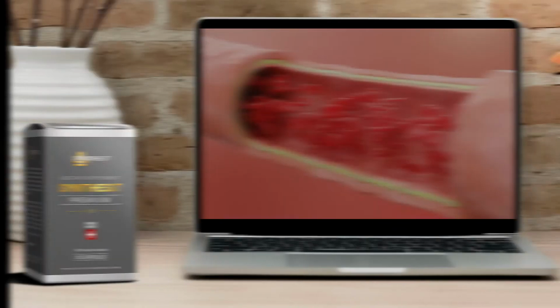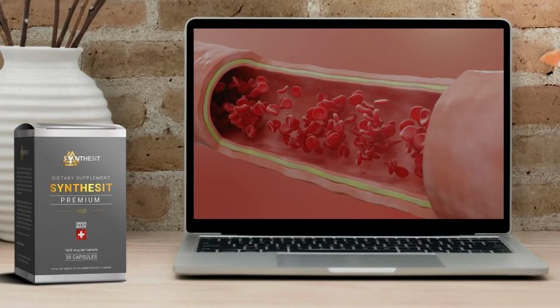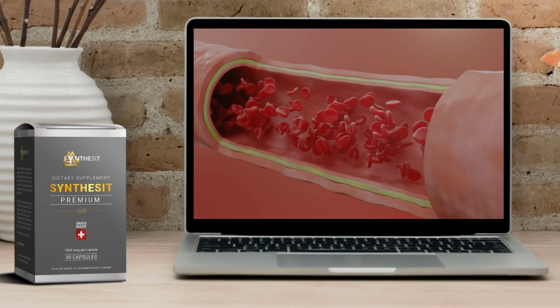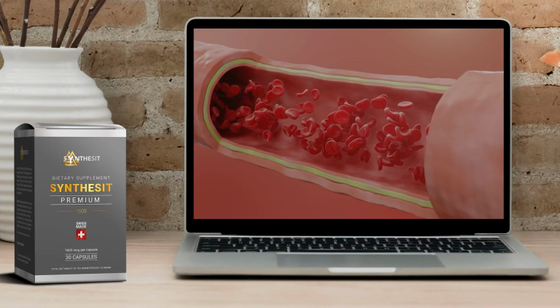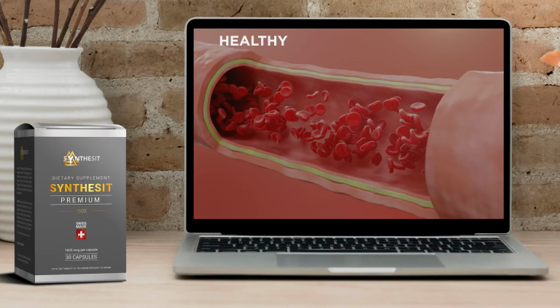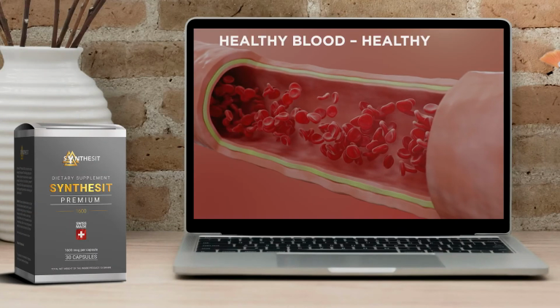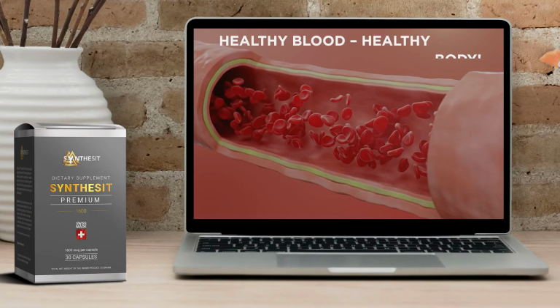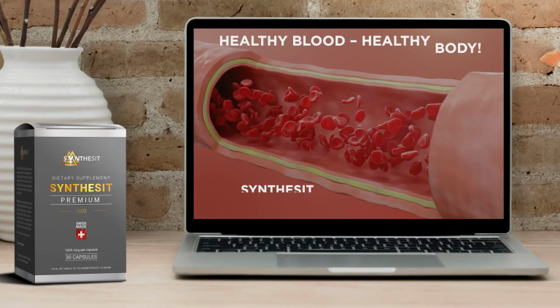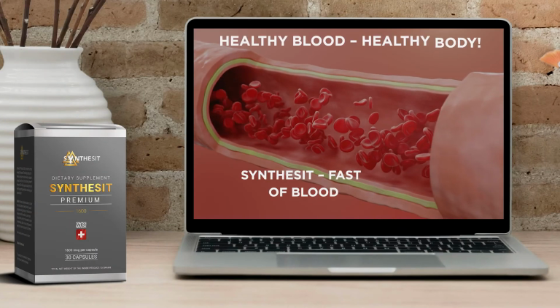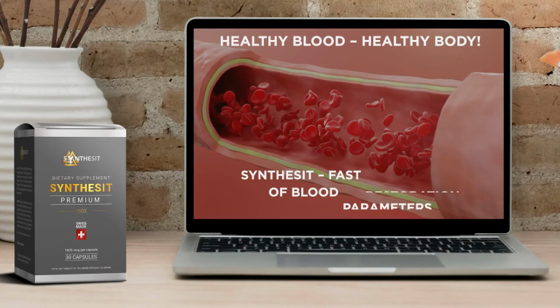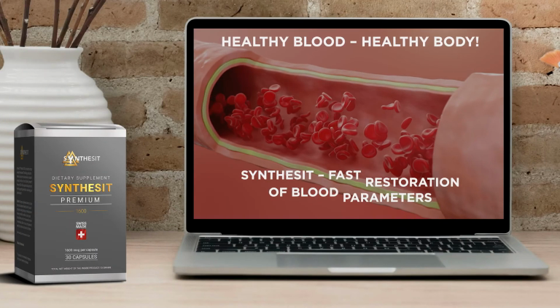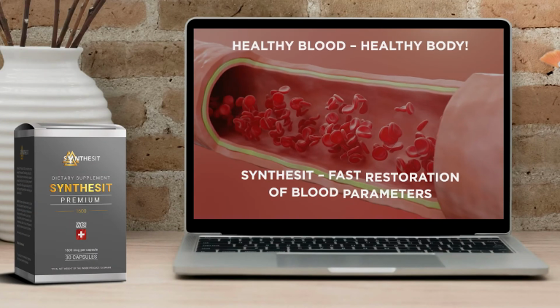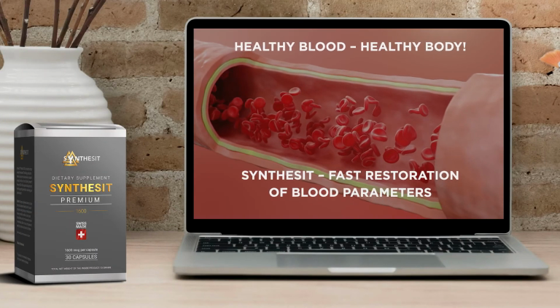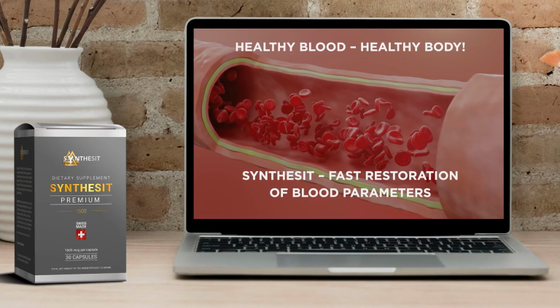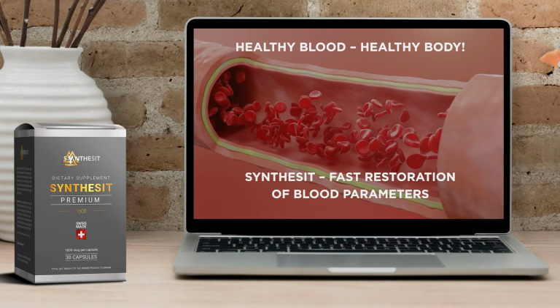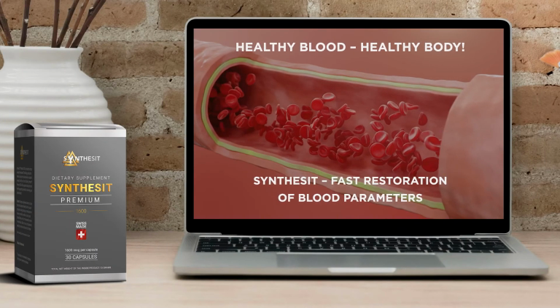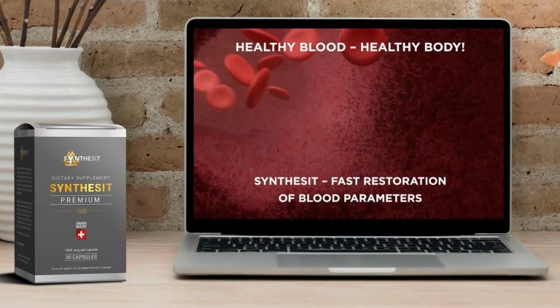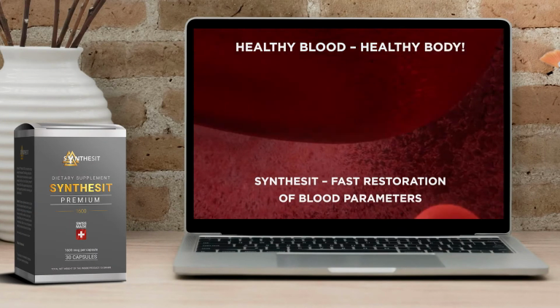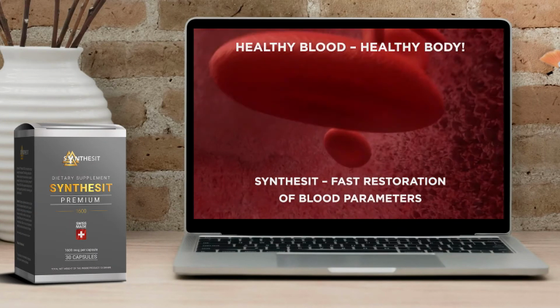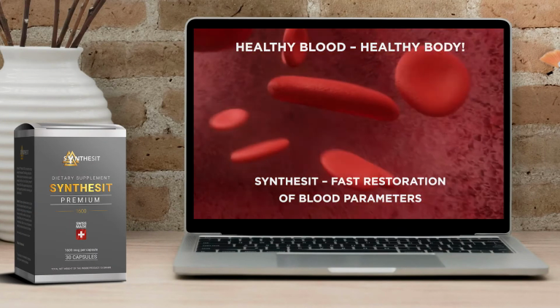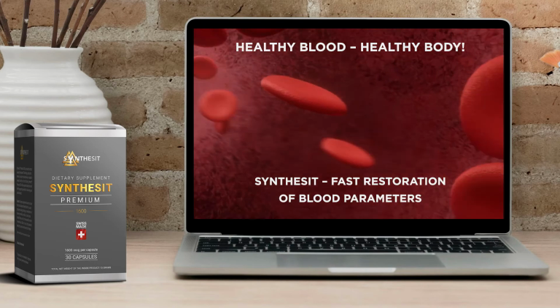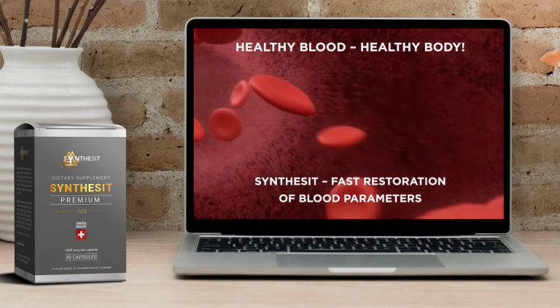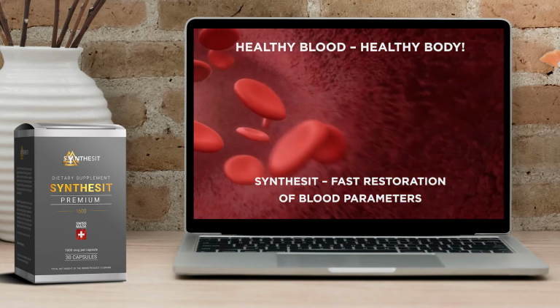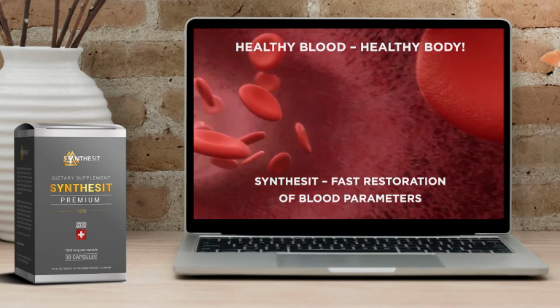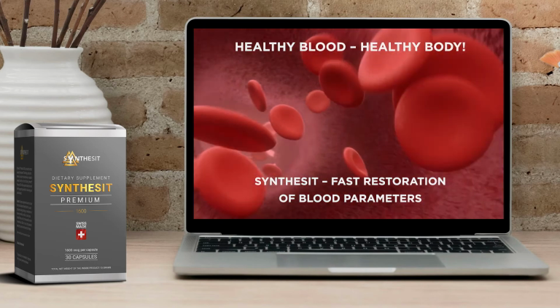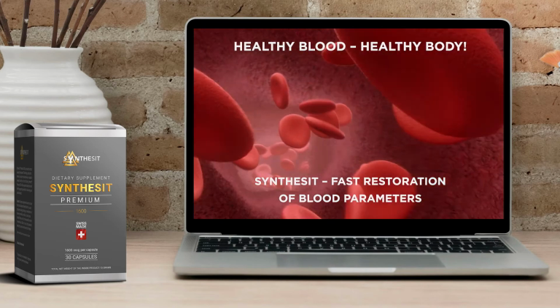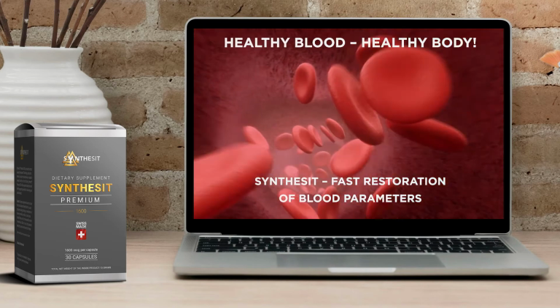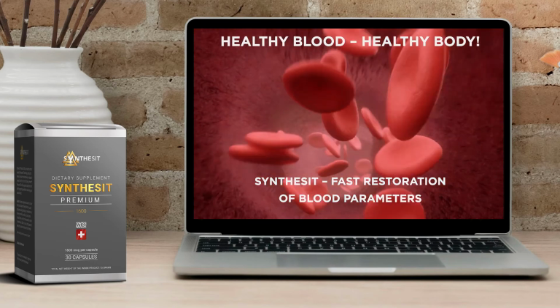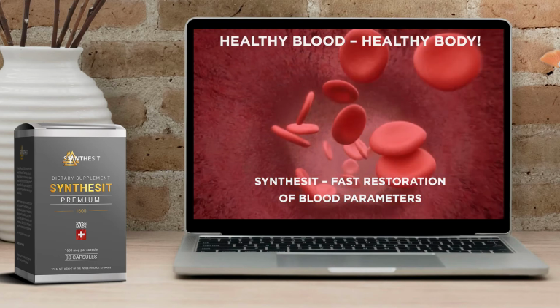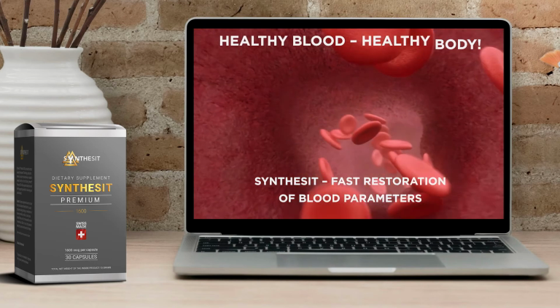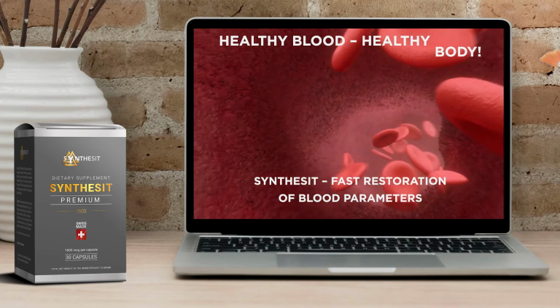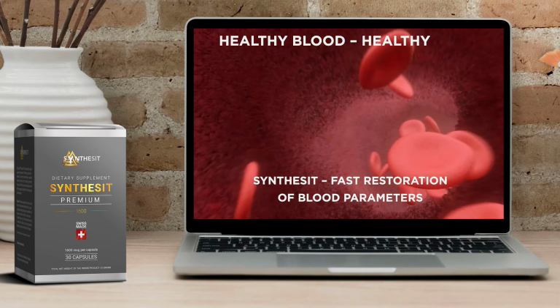Healthy blood, healthy body. Synthesize it — fast restoration of blood parameters.